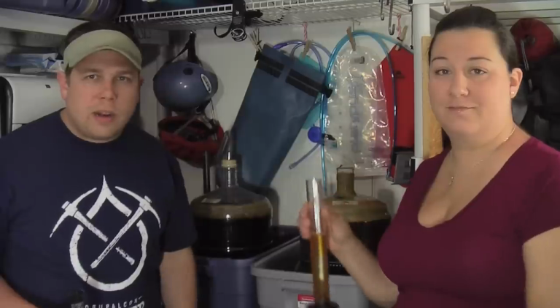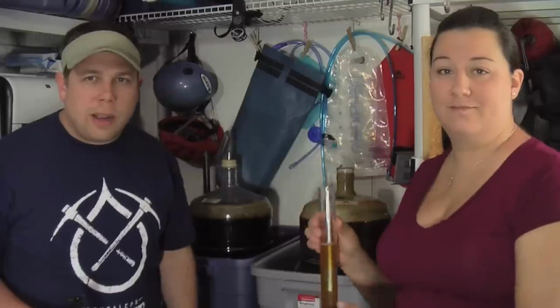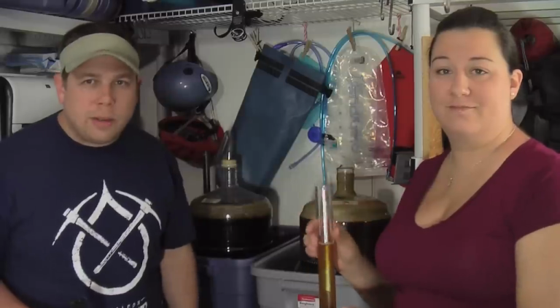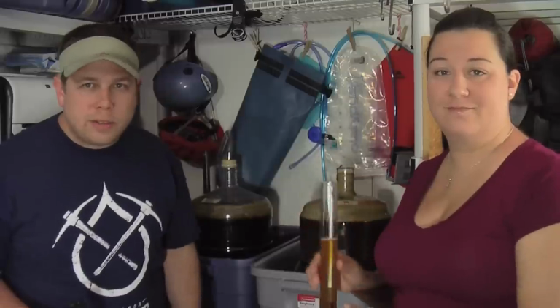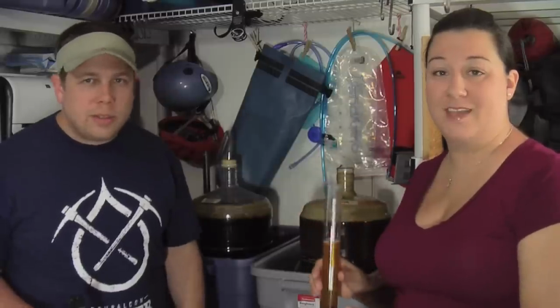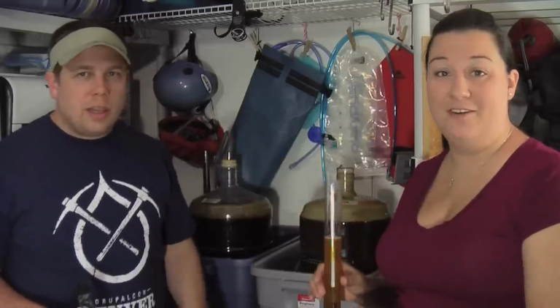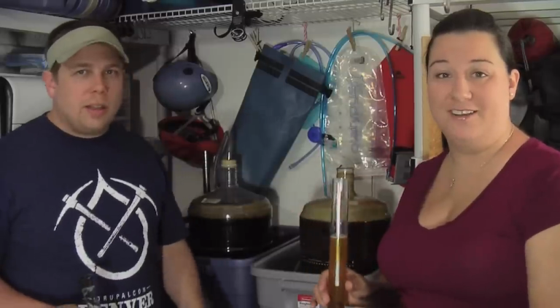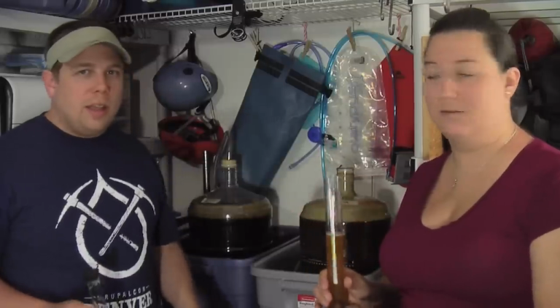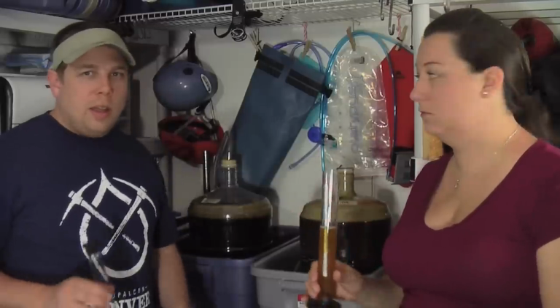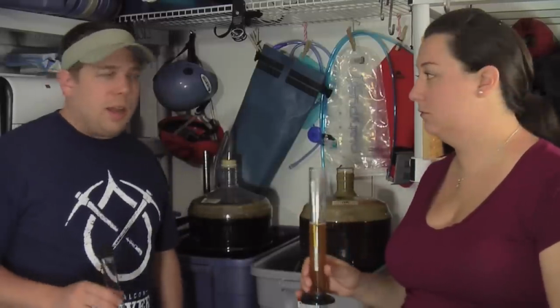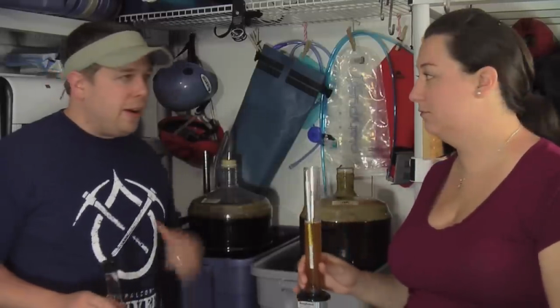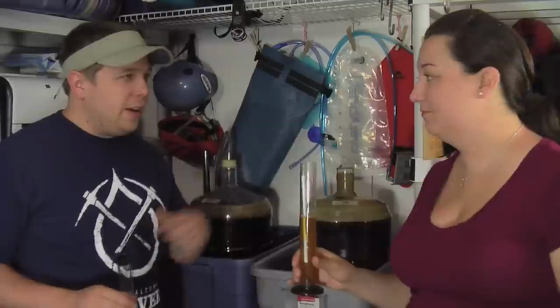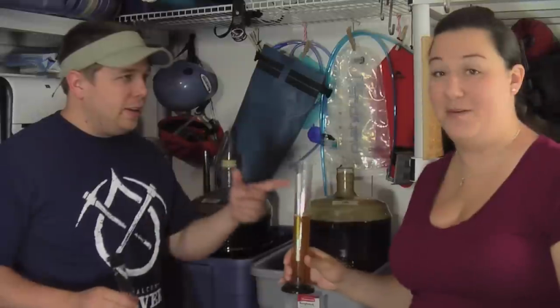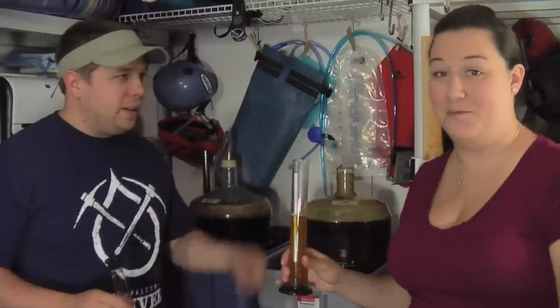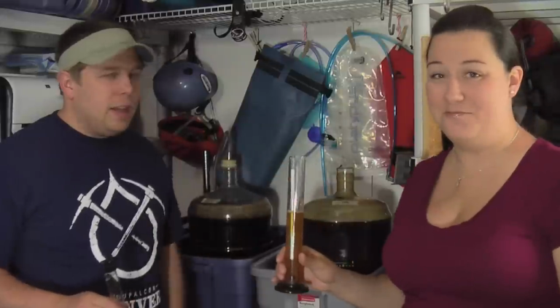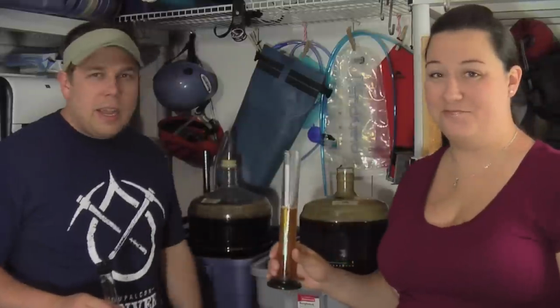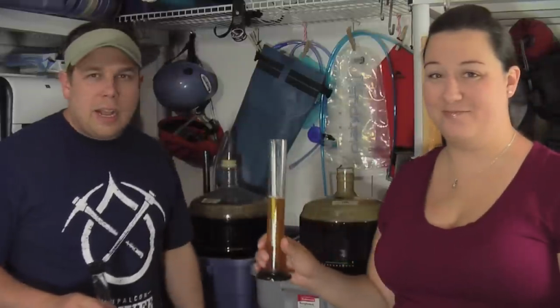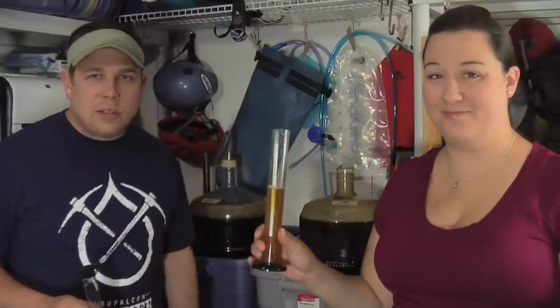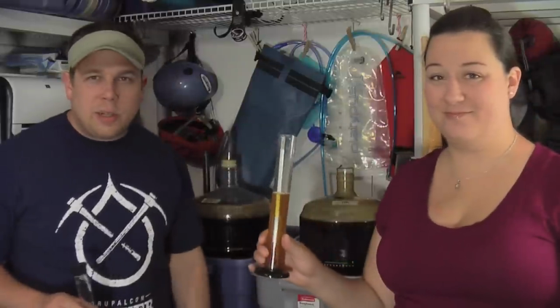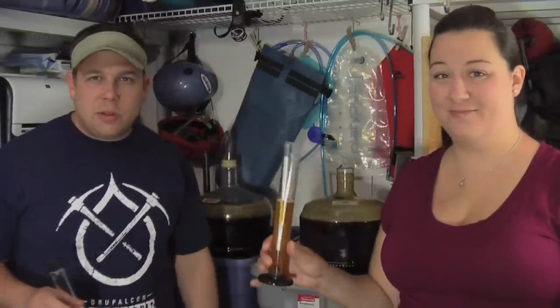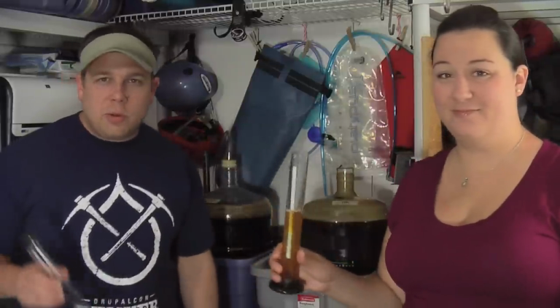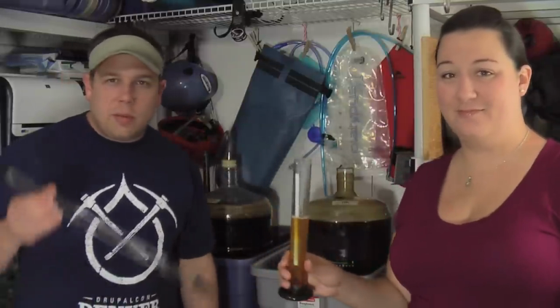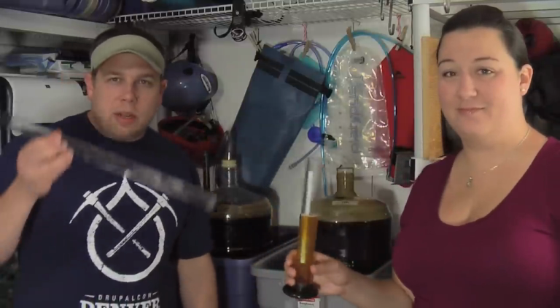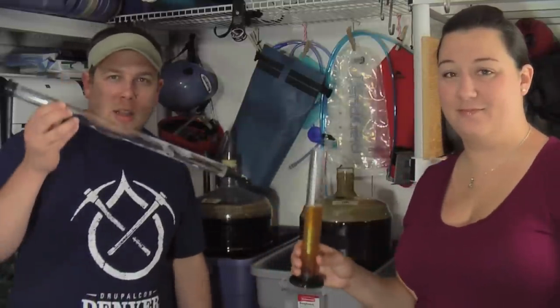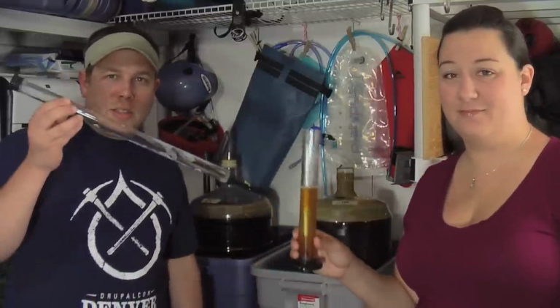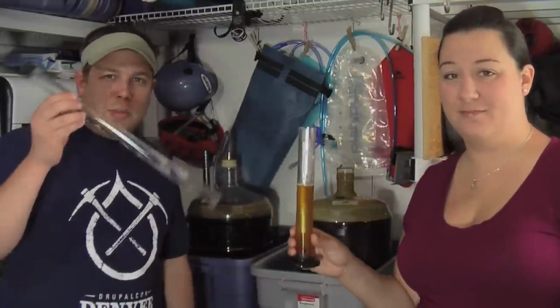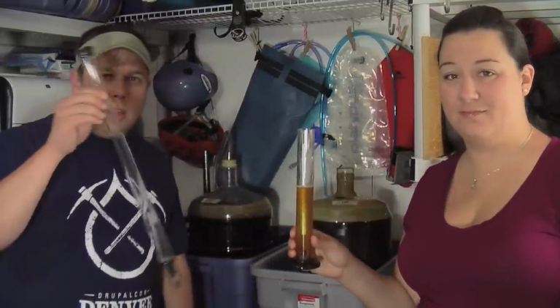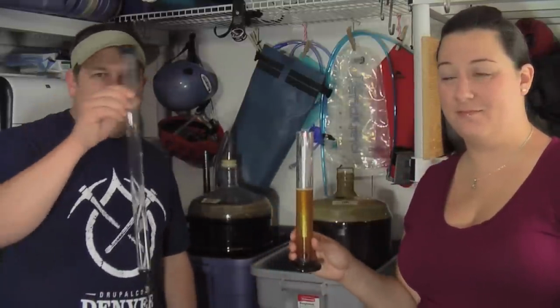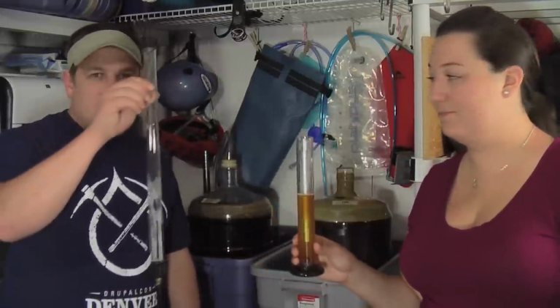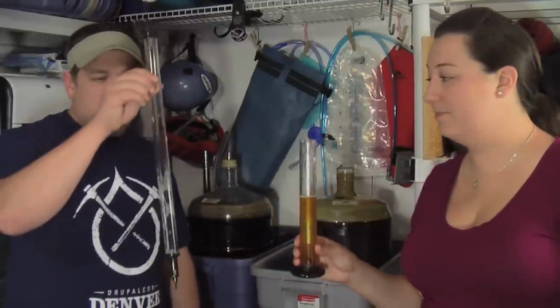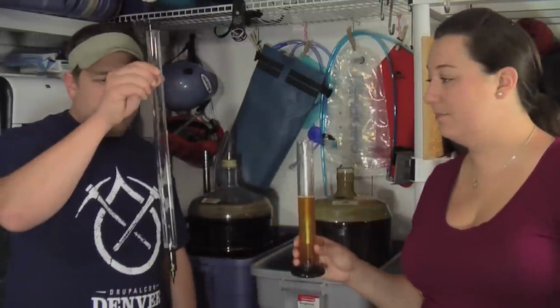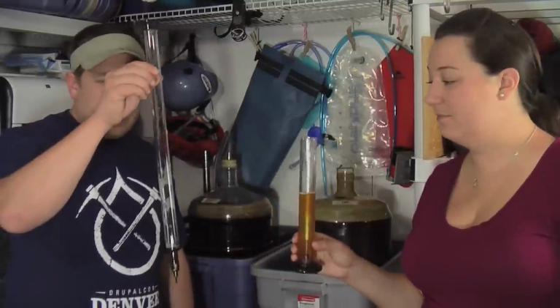Howdy Ramblers. I'm Eric. I'm Amber. And I just want to tell you real quick about an awesome home brew gadget.